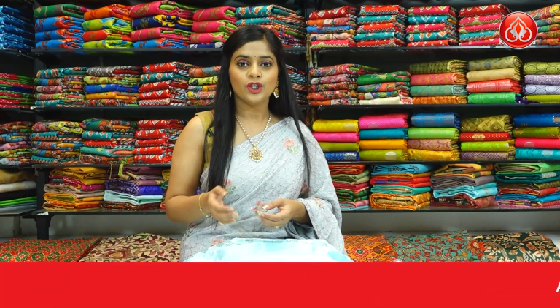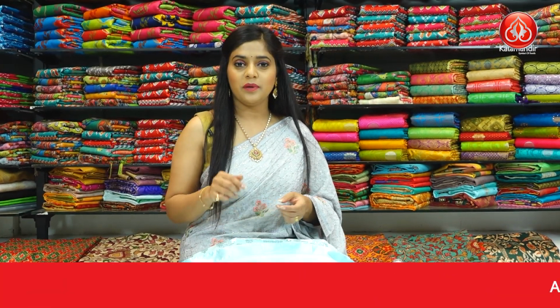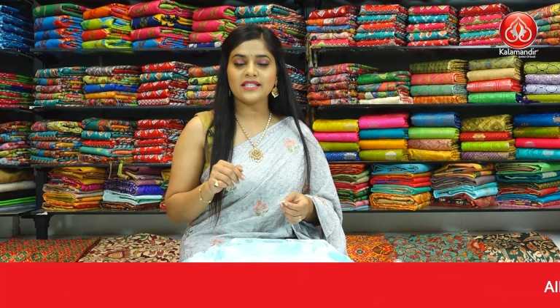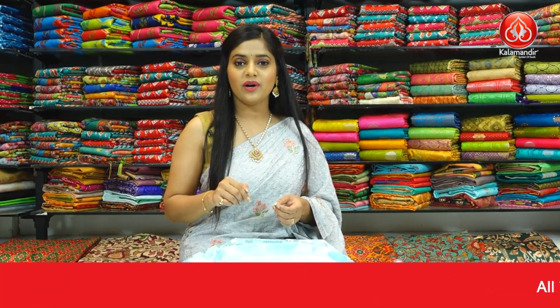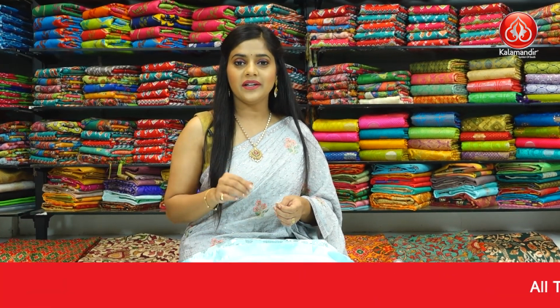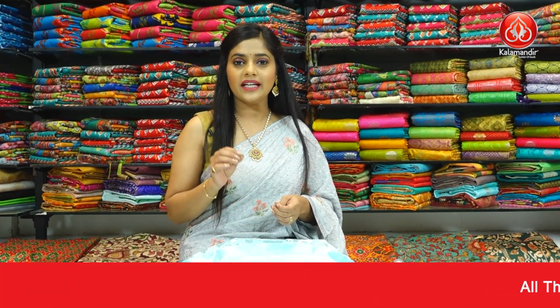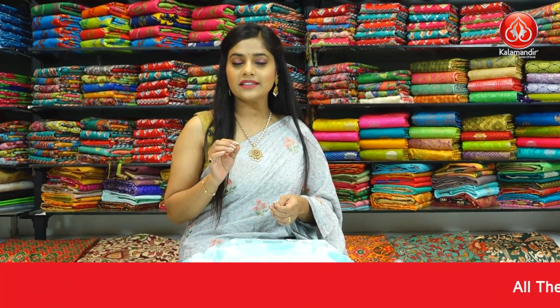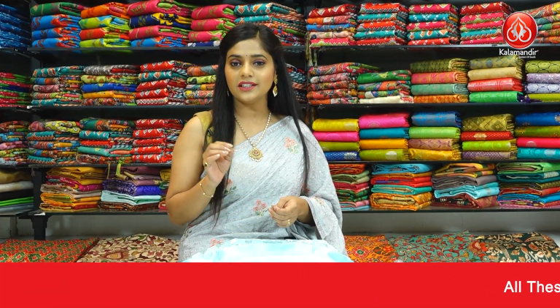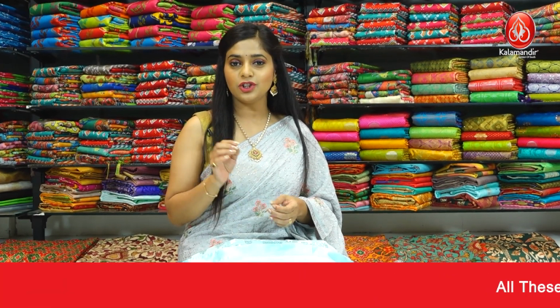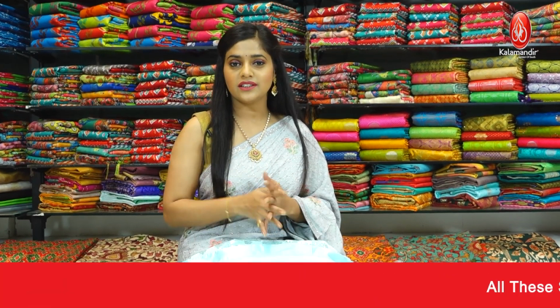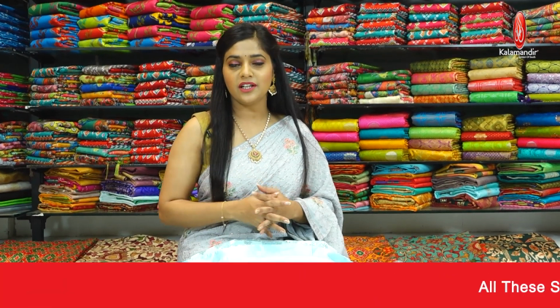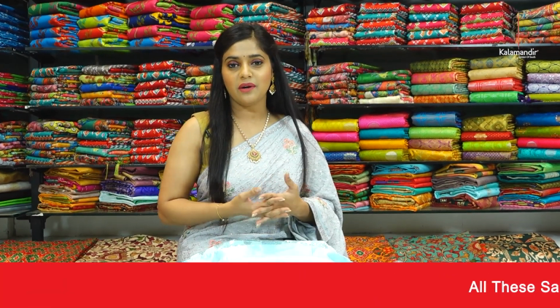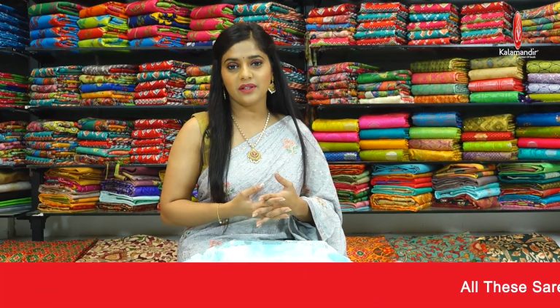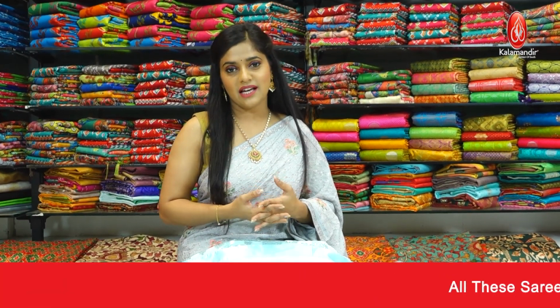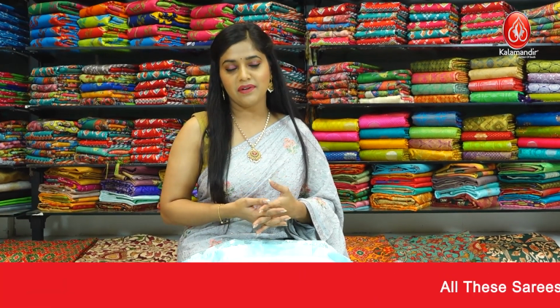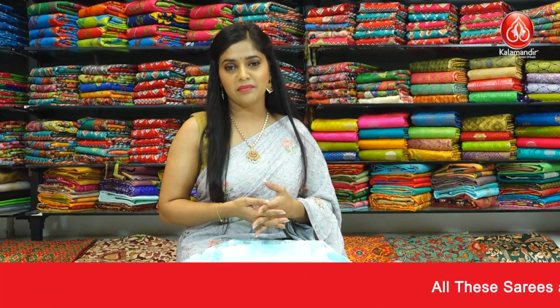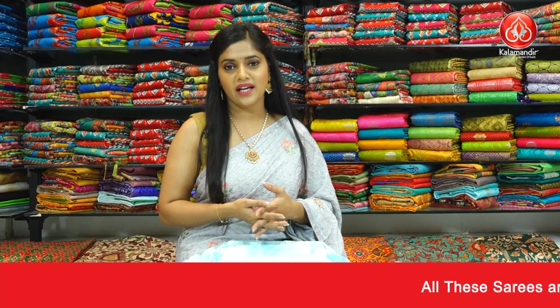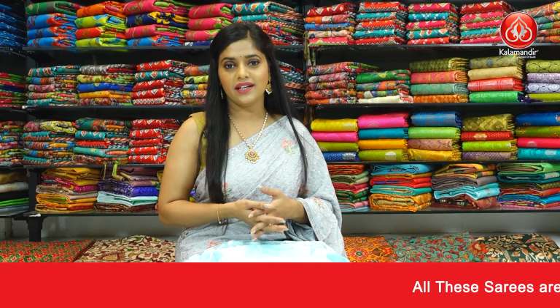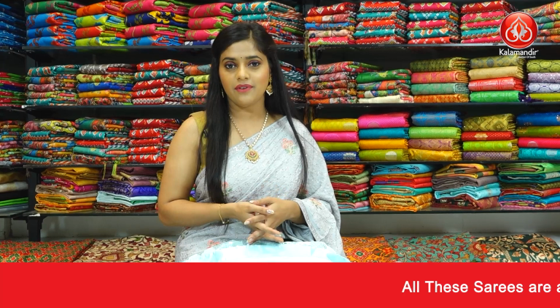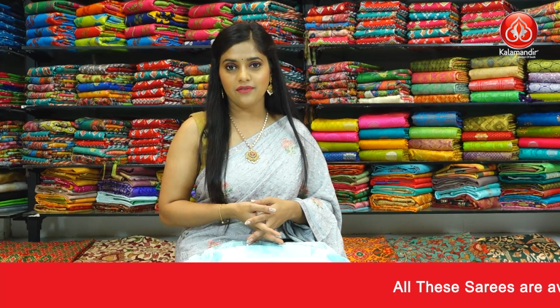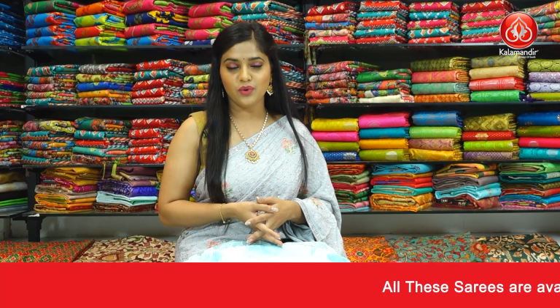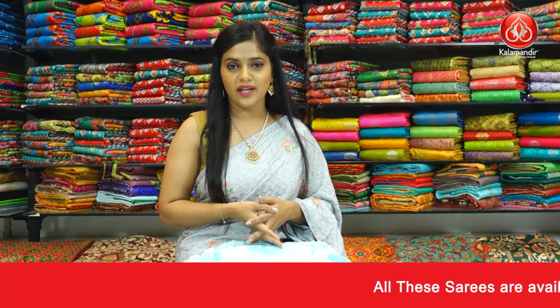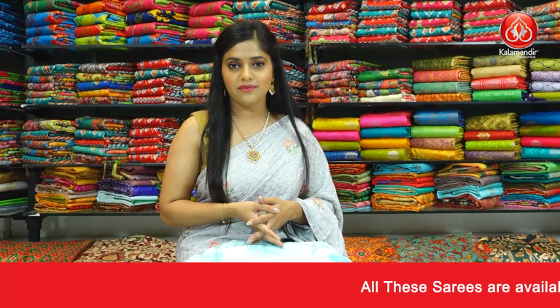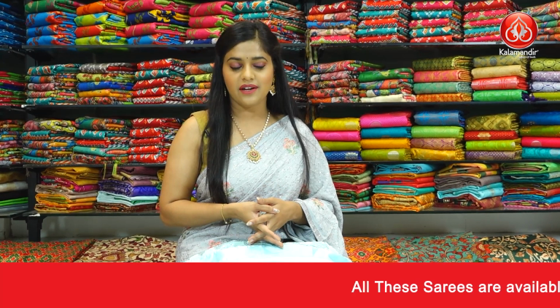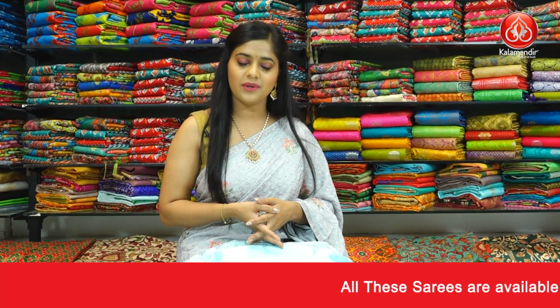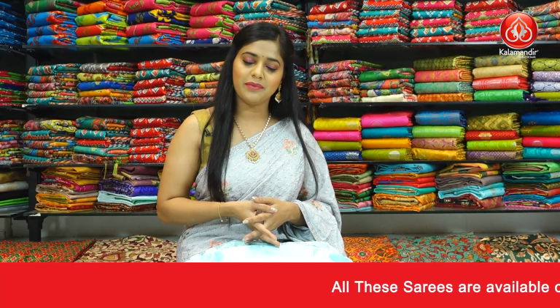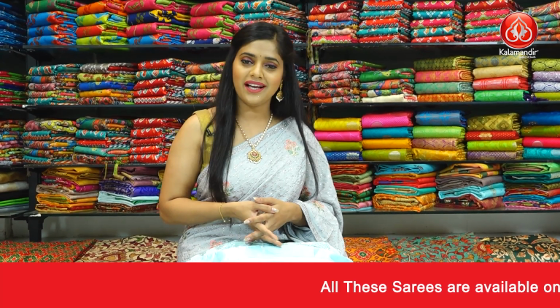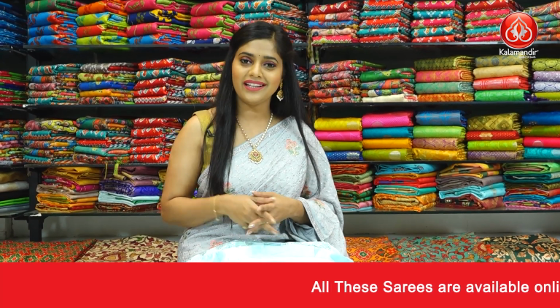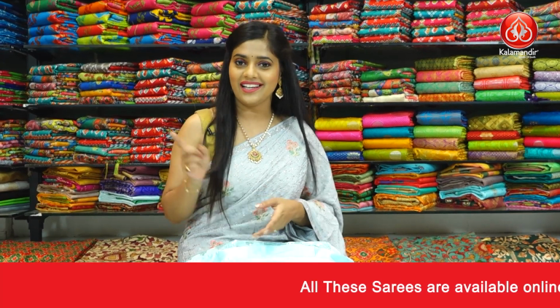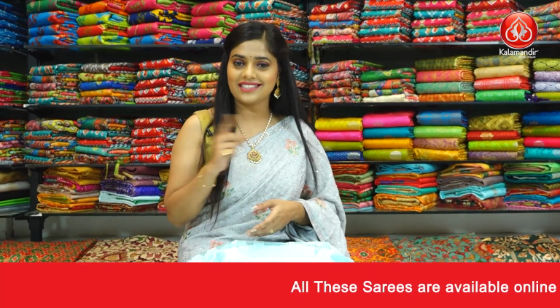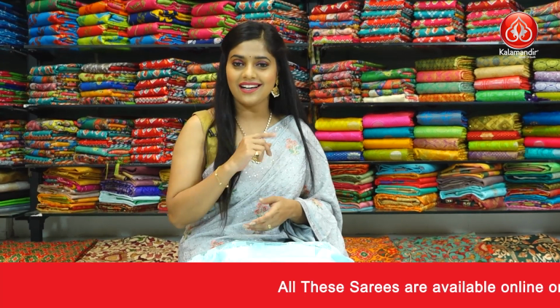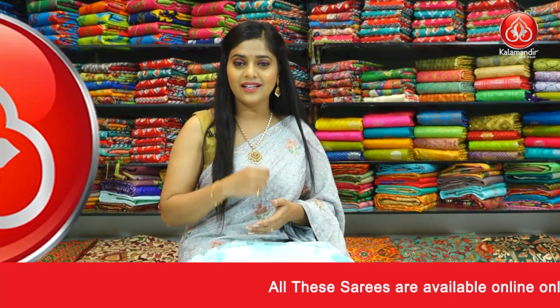To place an order, take a screenshot and send it to our WhatsApp number 9852985299.